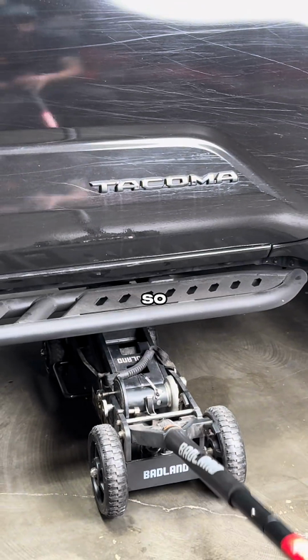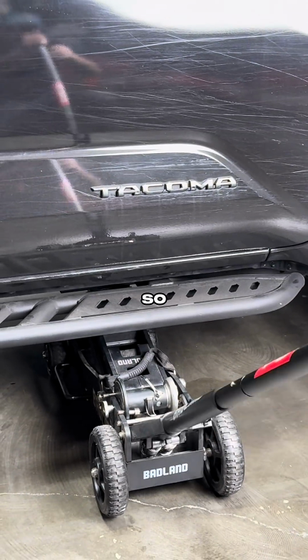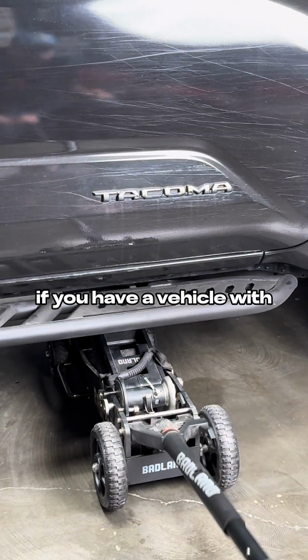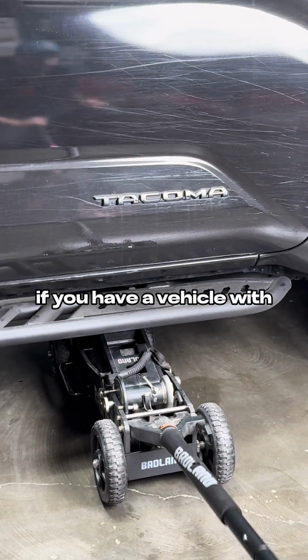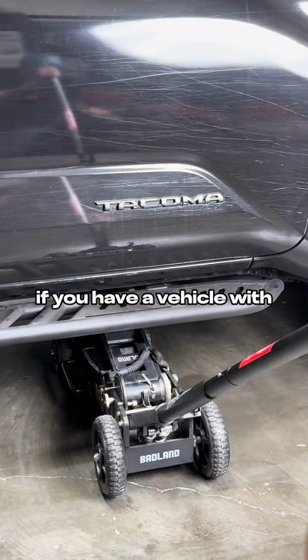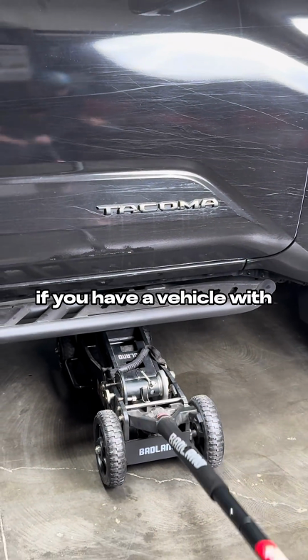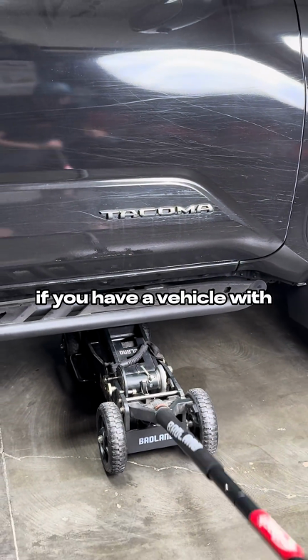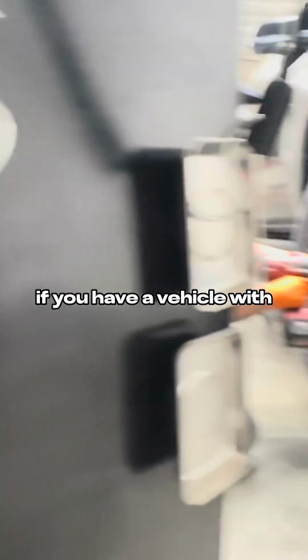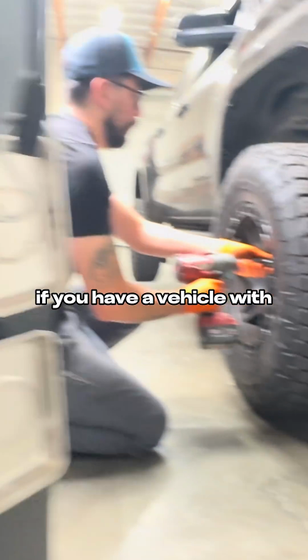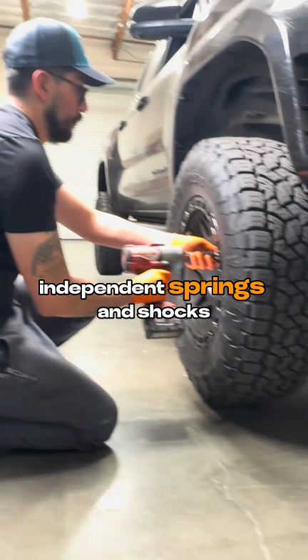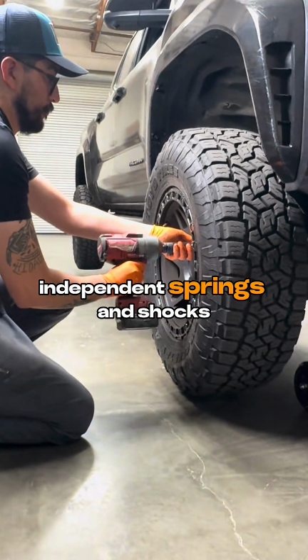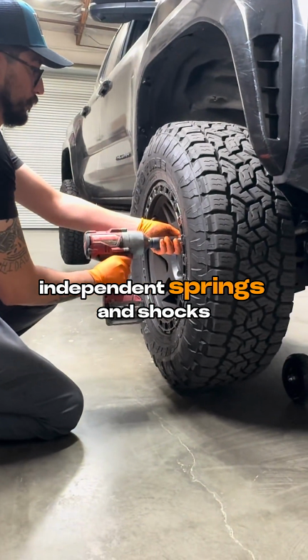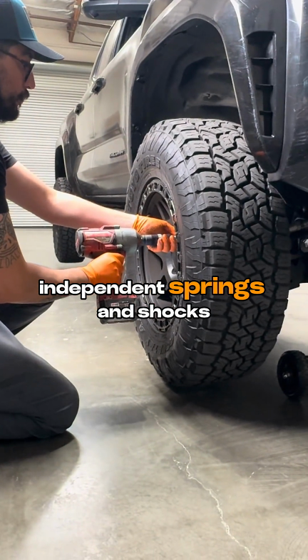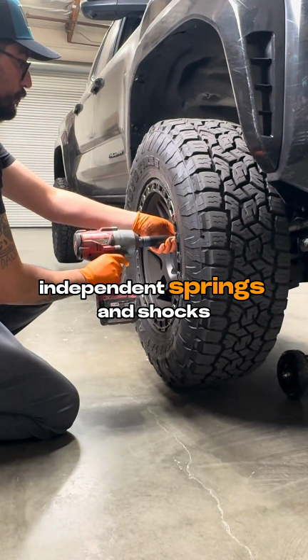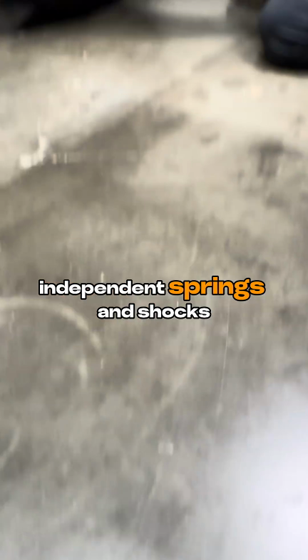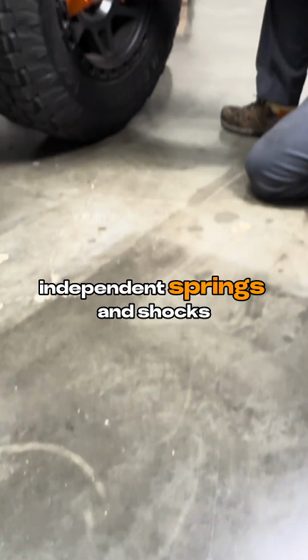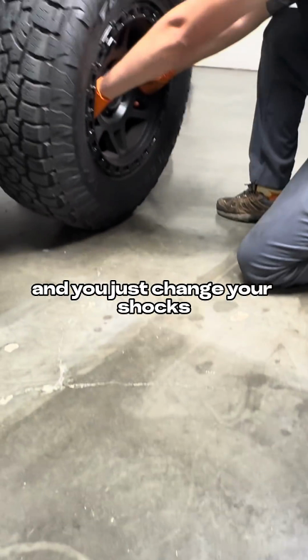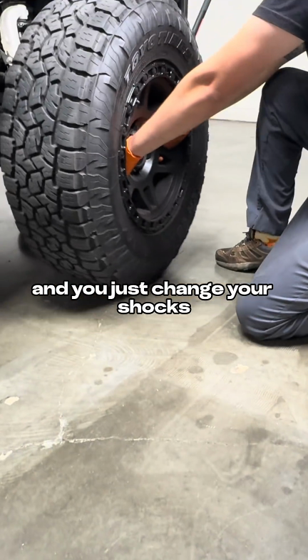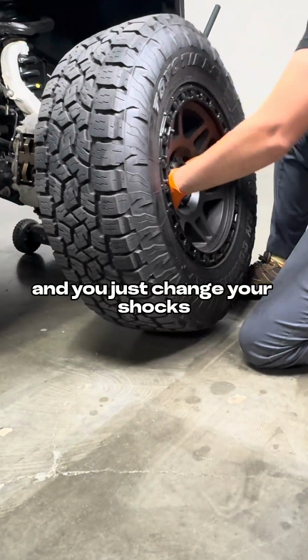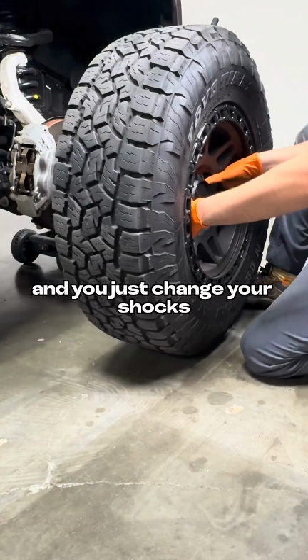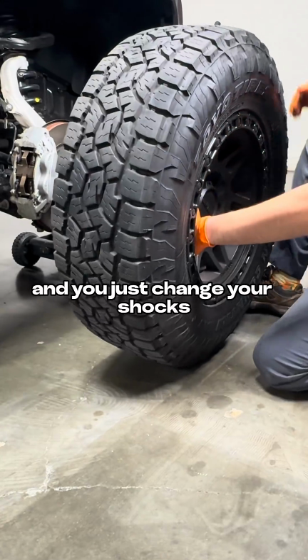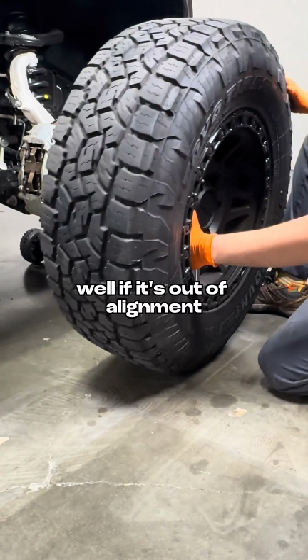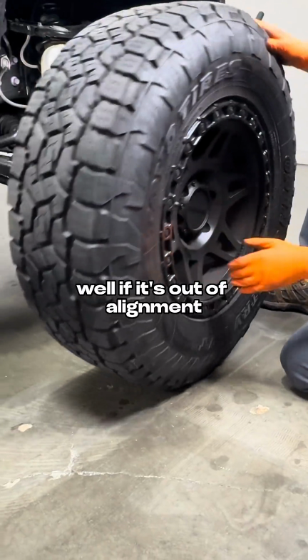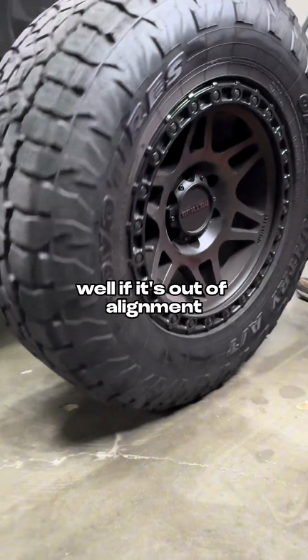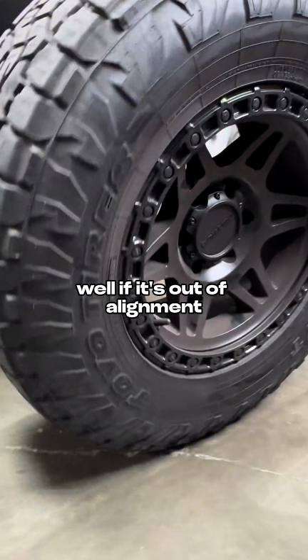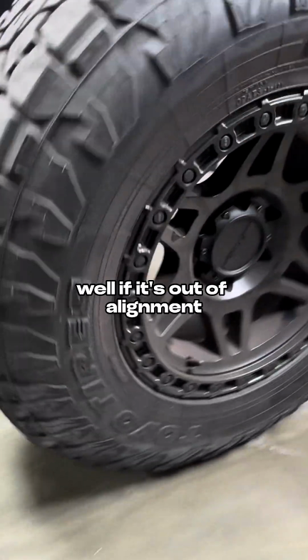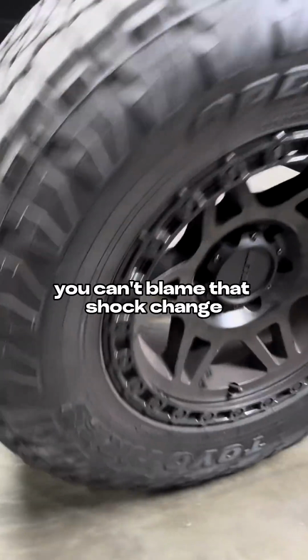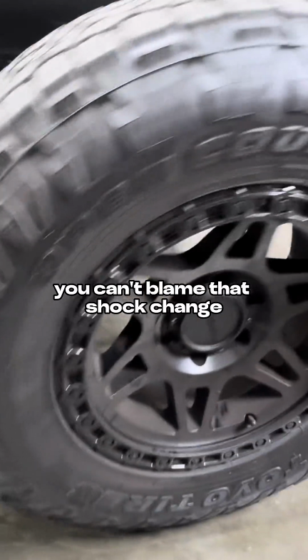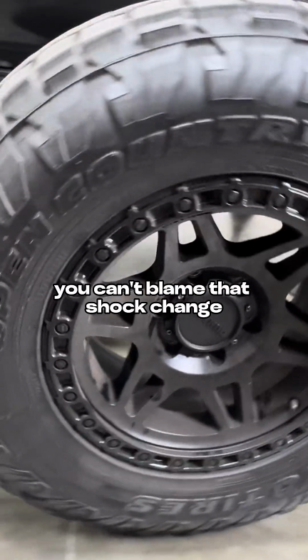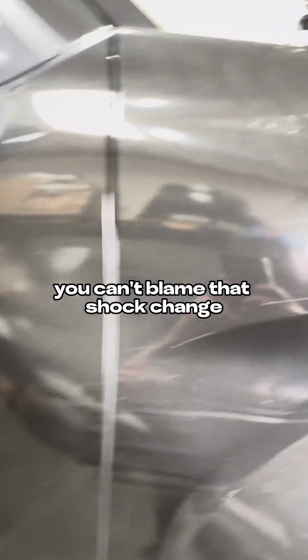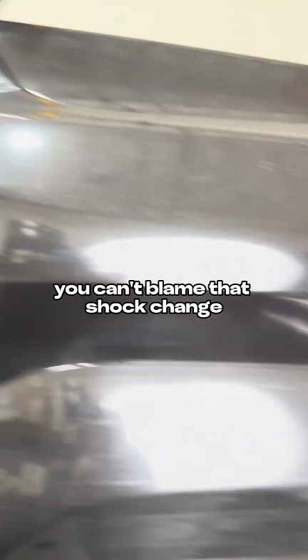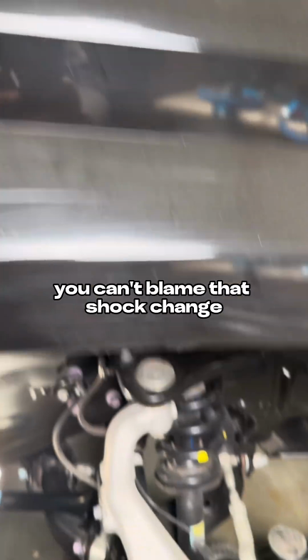So, if you have a vehicle with independent springs and shocks and you just change your shocks, well, if it's out of alignment, you can't blame that shock change.